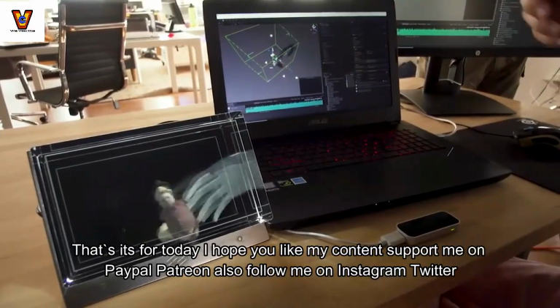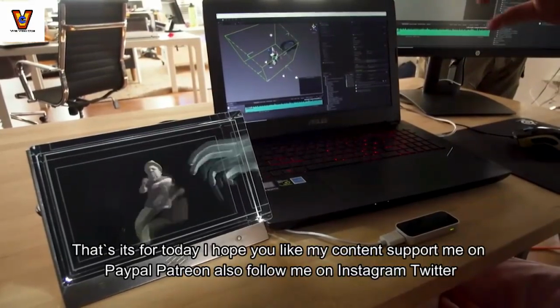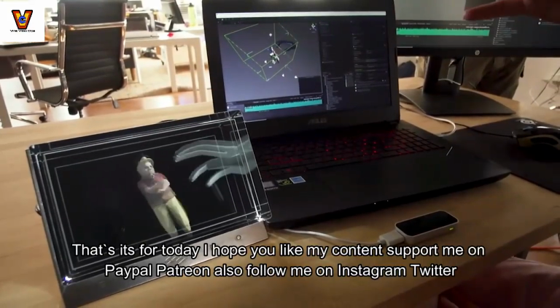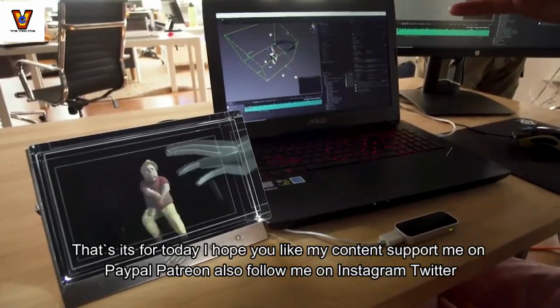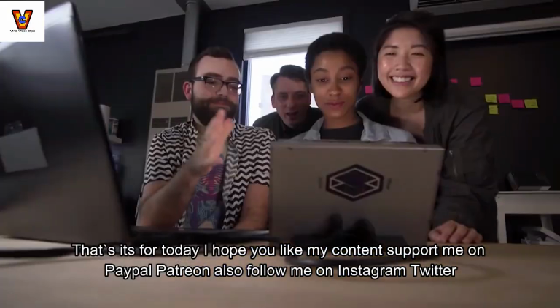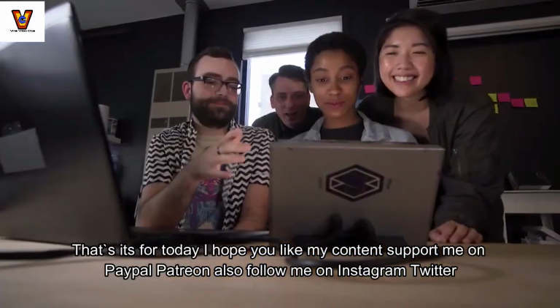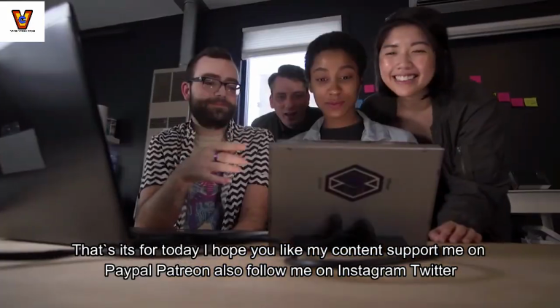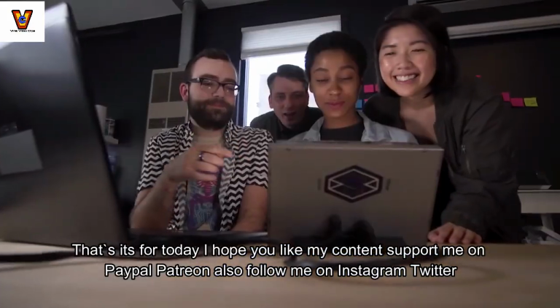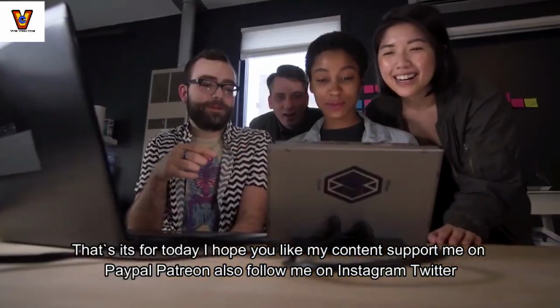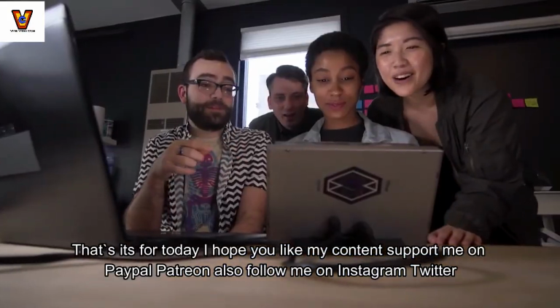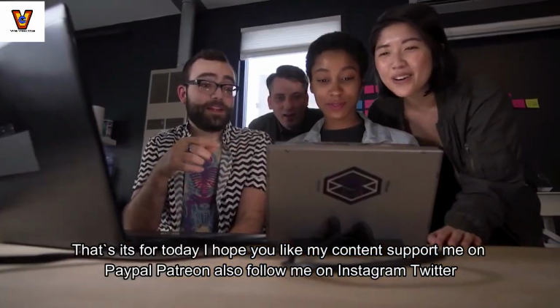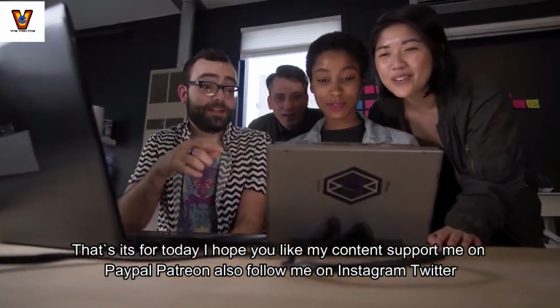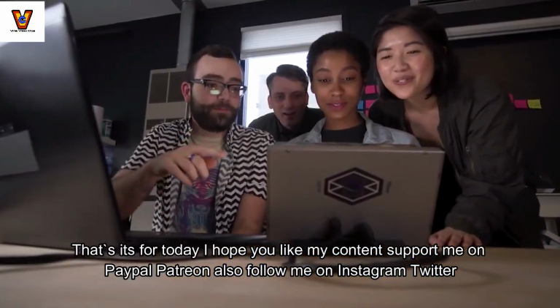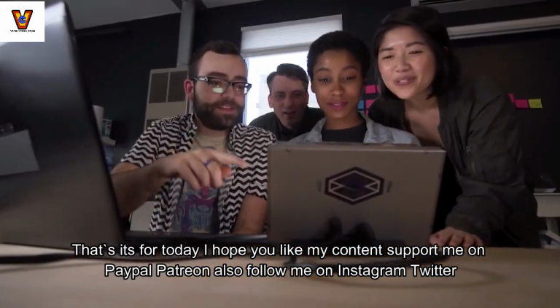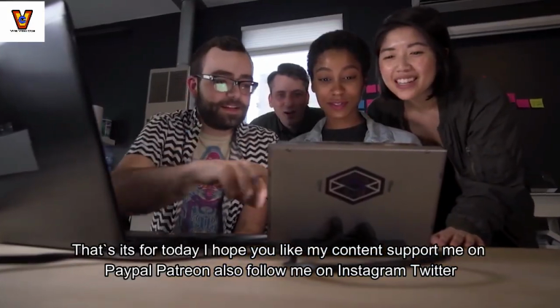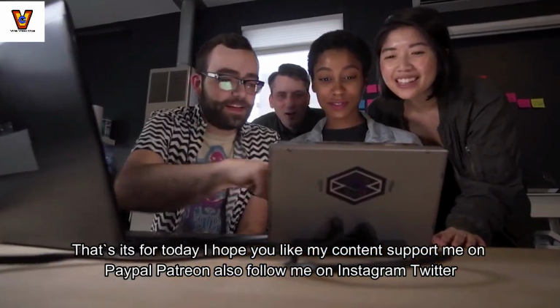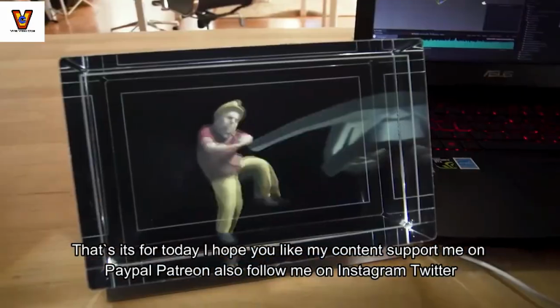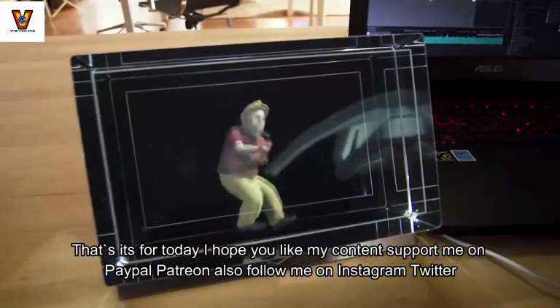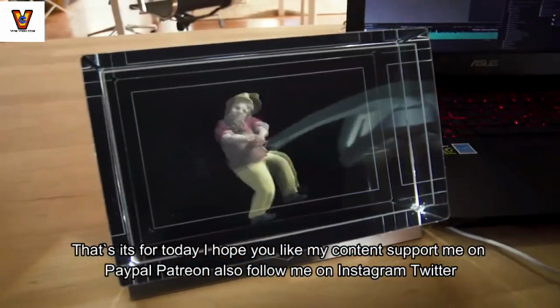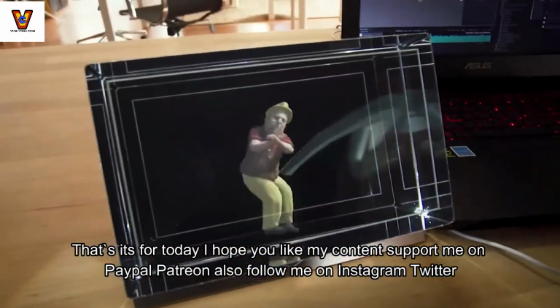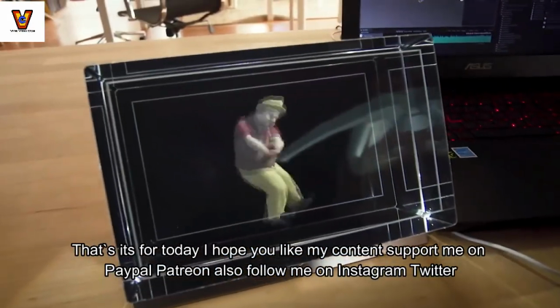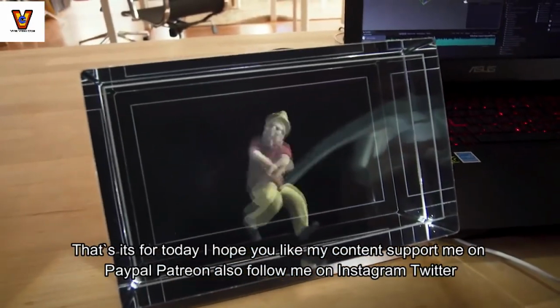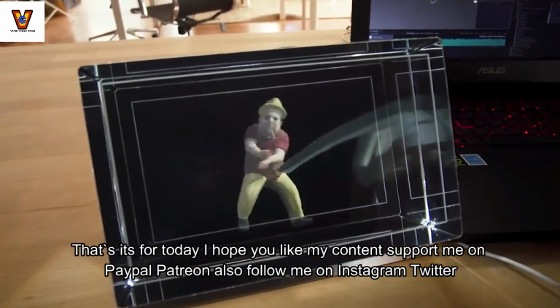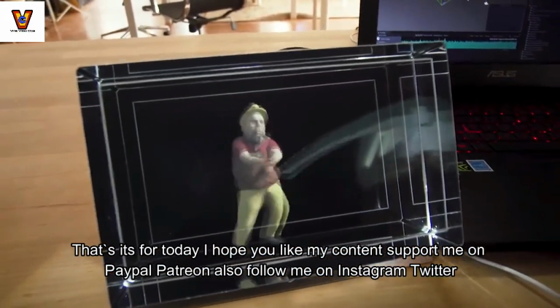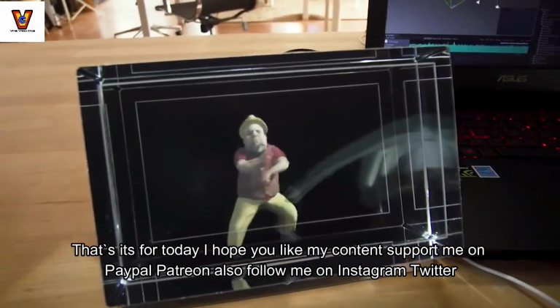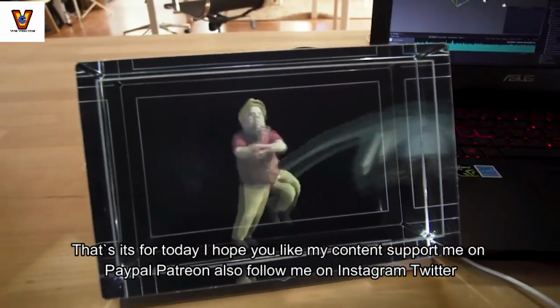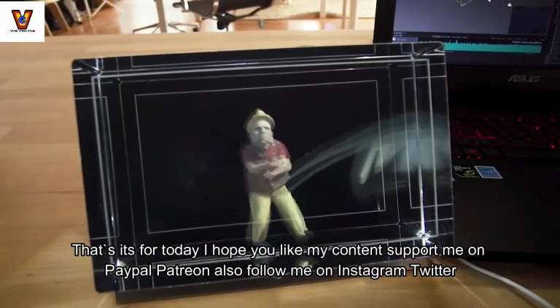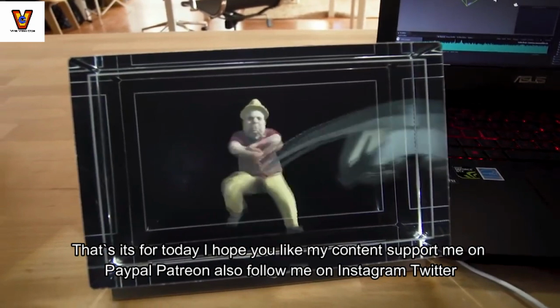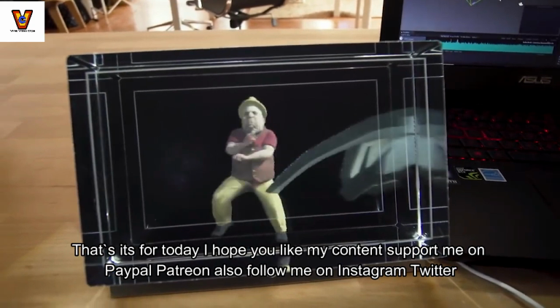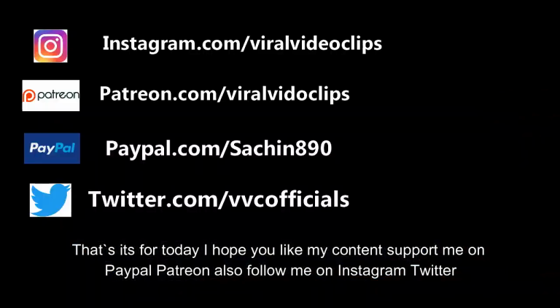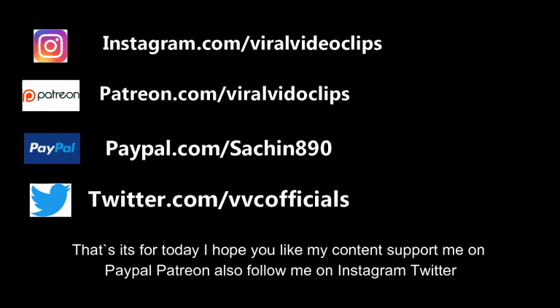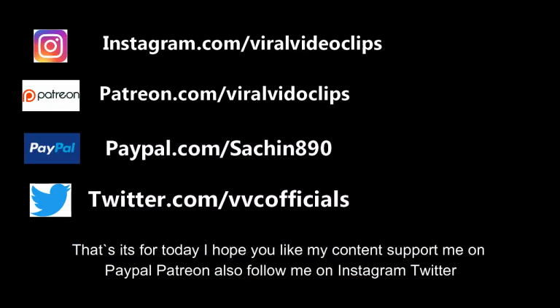I hope you liked my content. Support me on PayPal and Patreon, and follow me on Instagram and Twitter.